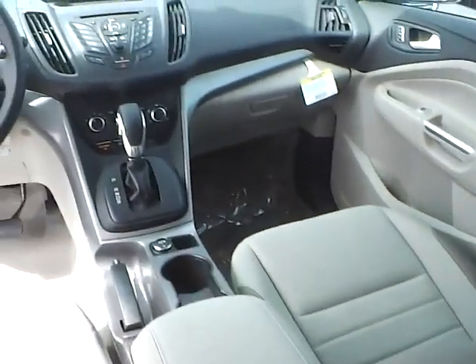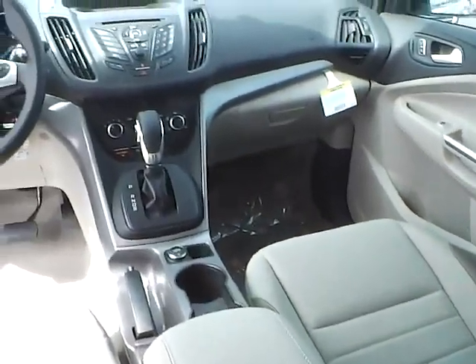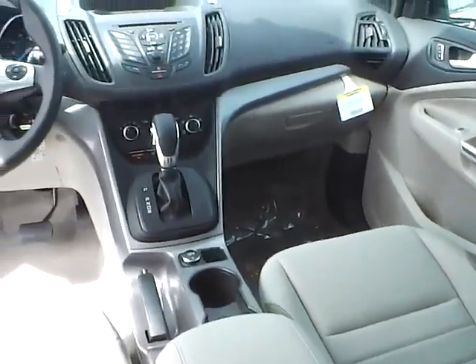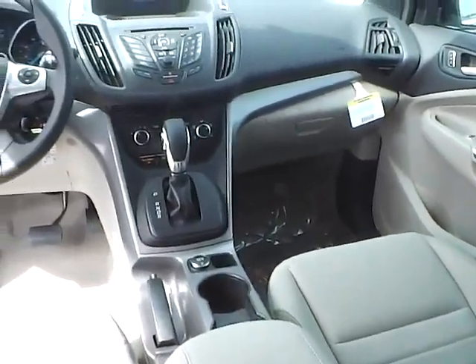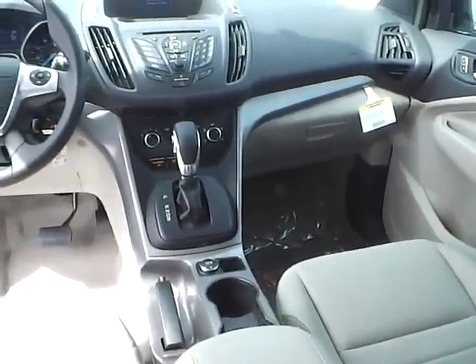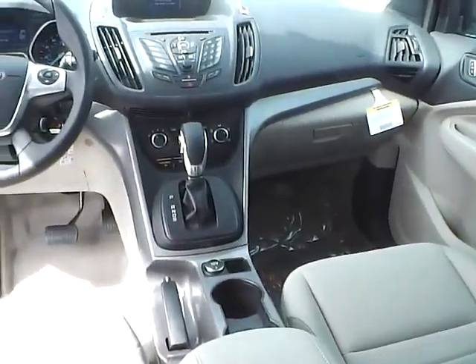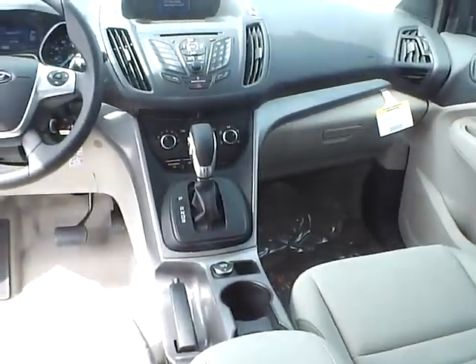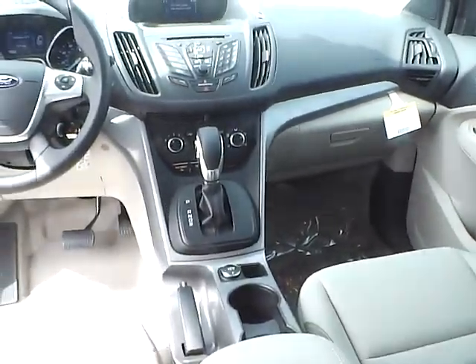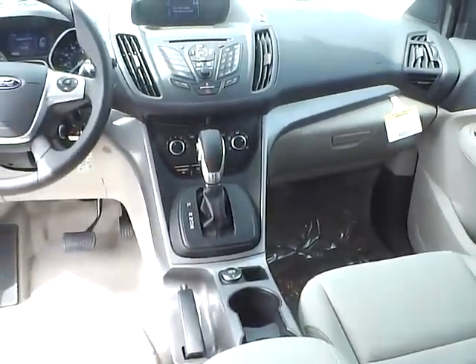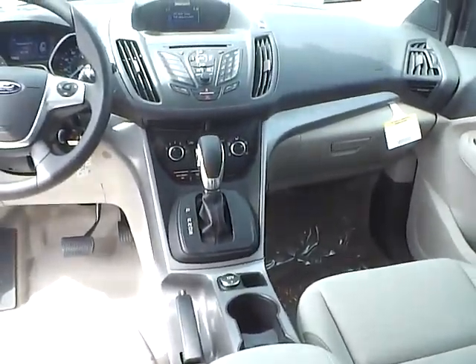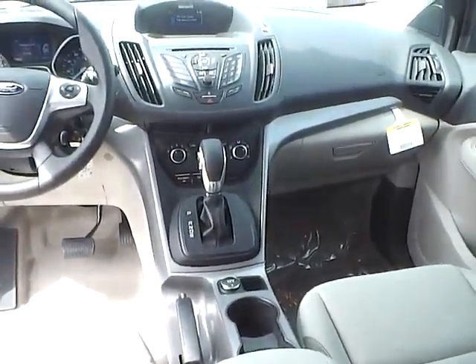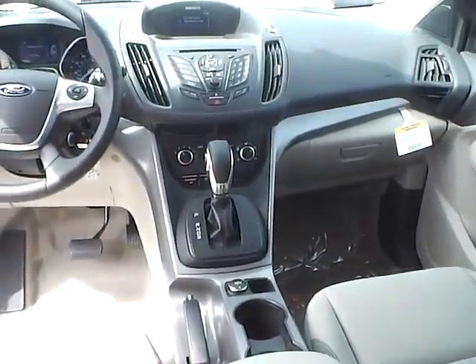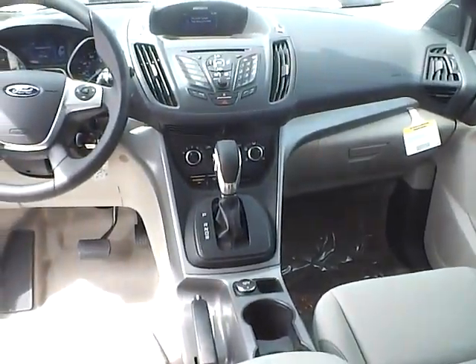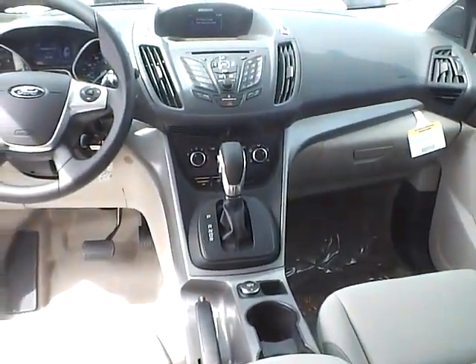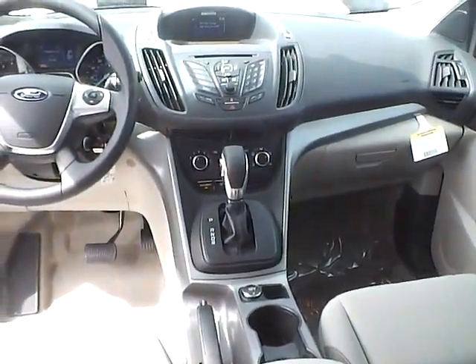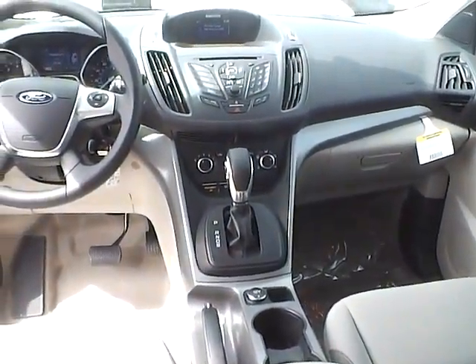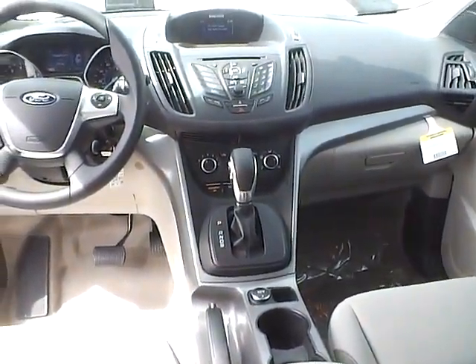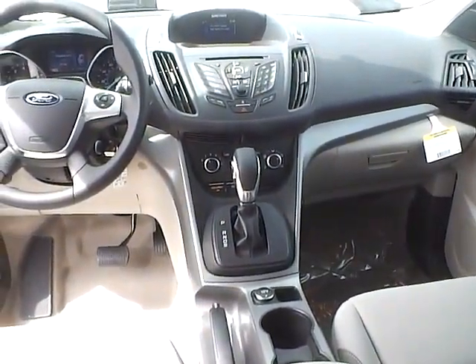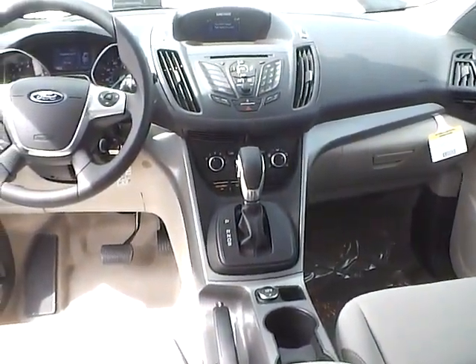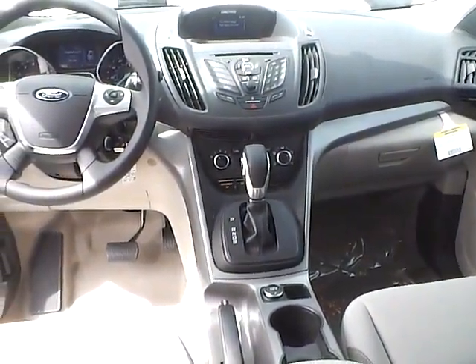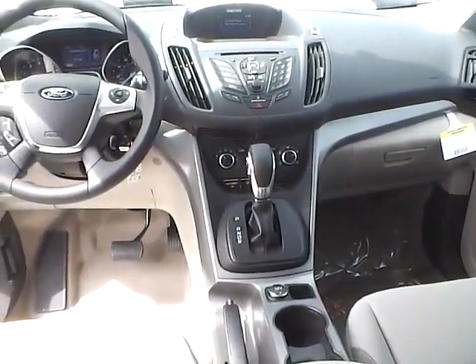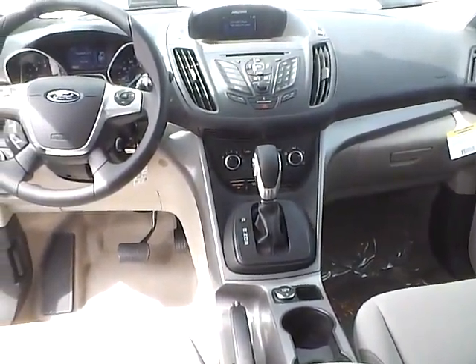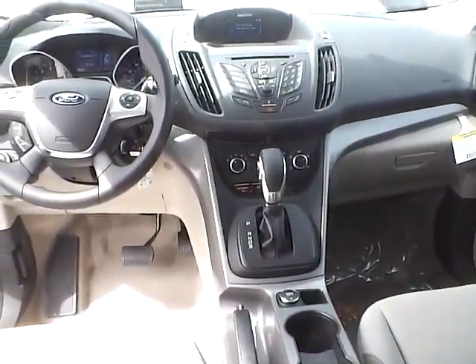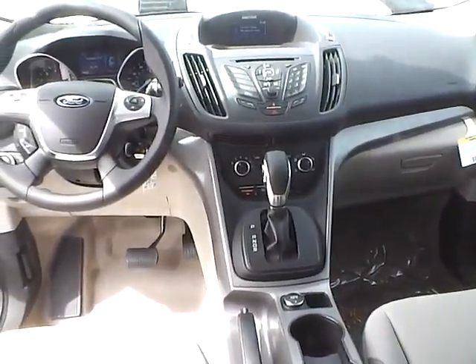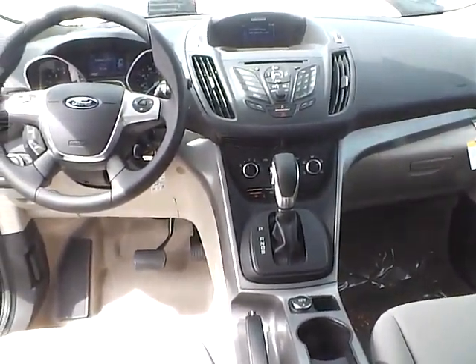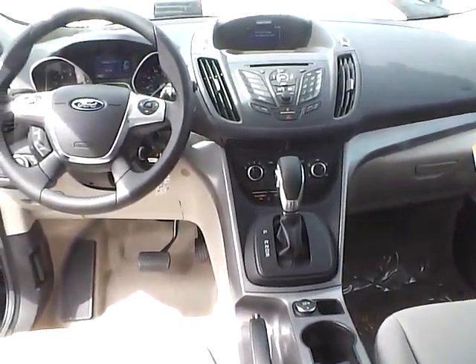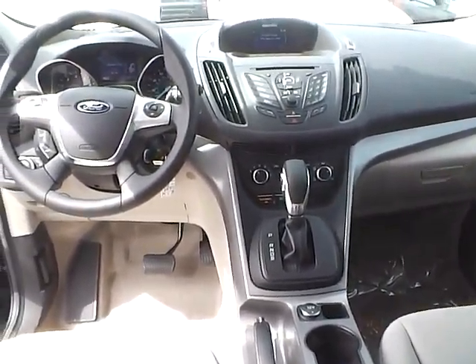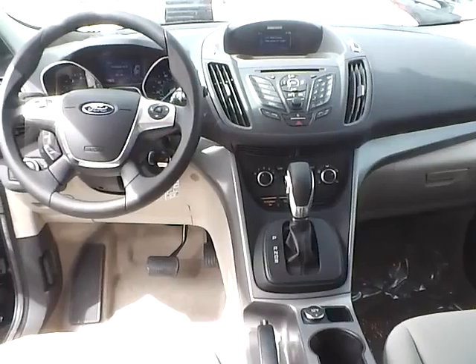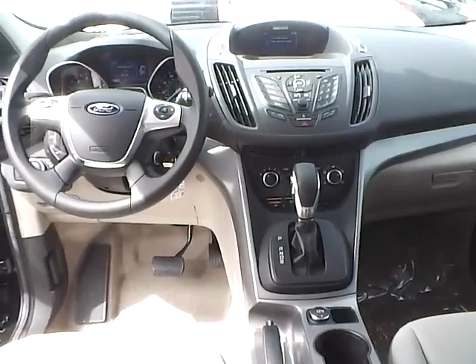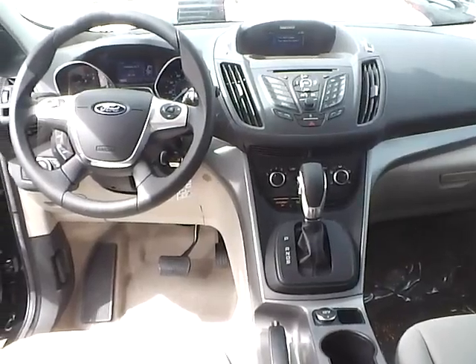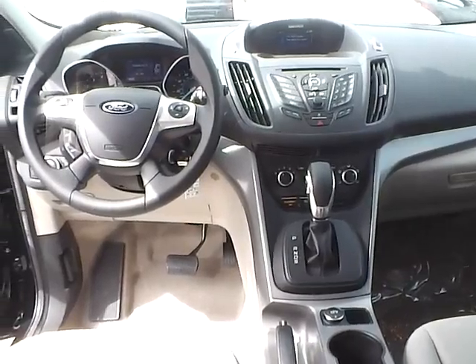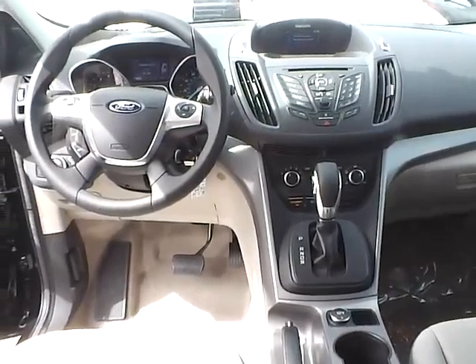Very nice vehicle. Come check us out at Jim Kine Ford. You can also visit our online showroom at JimKineFord.com.